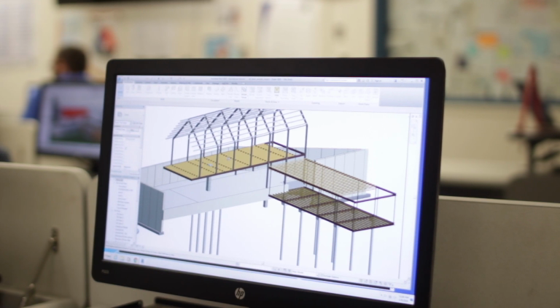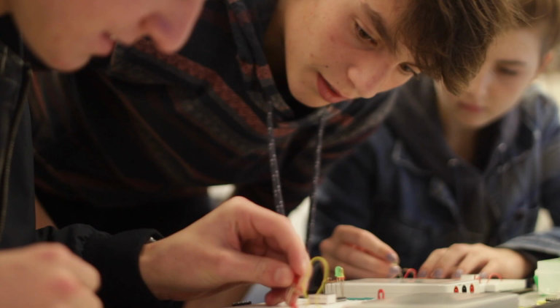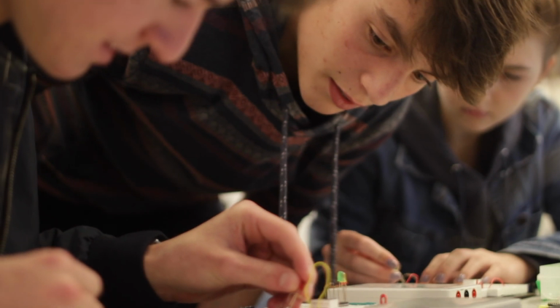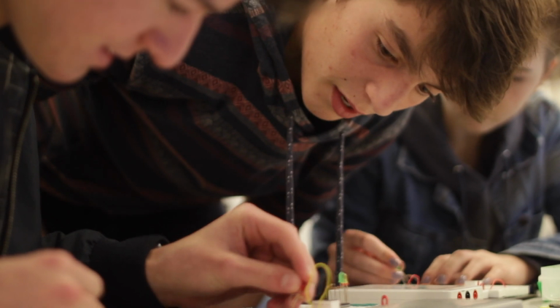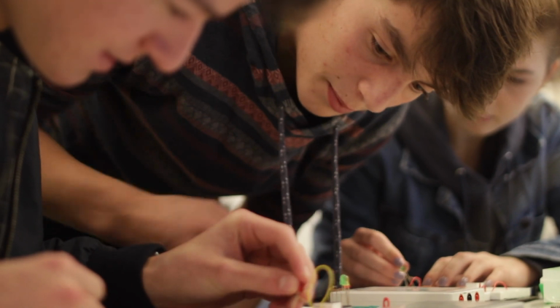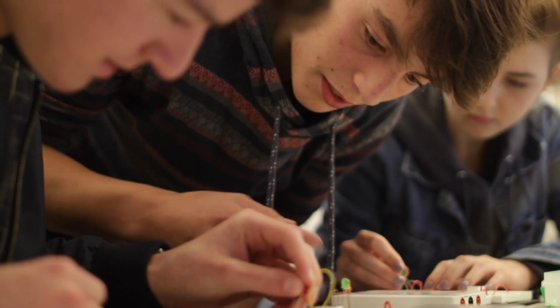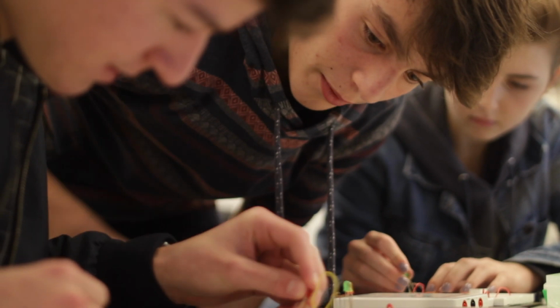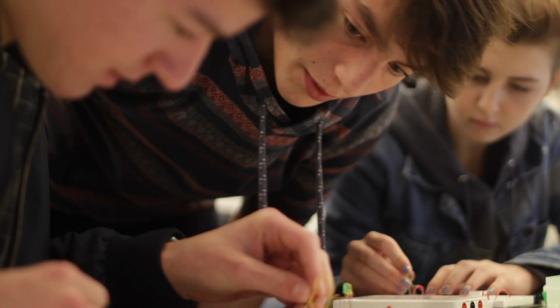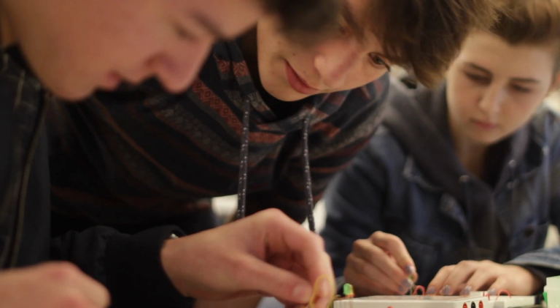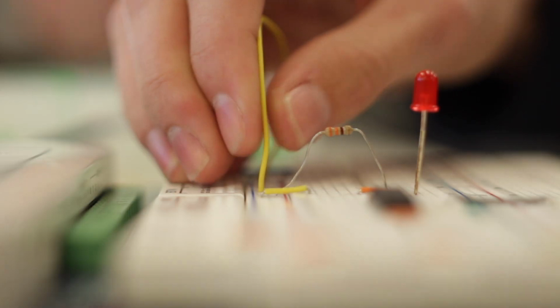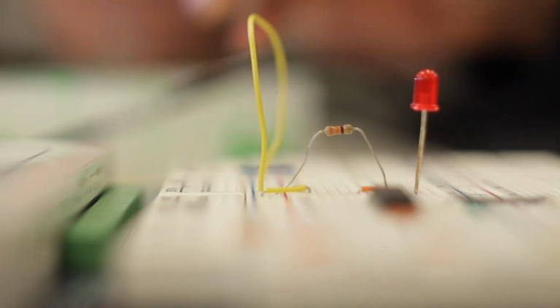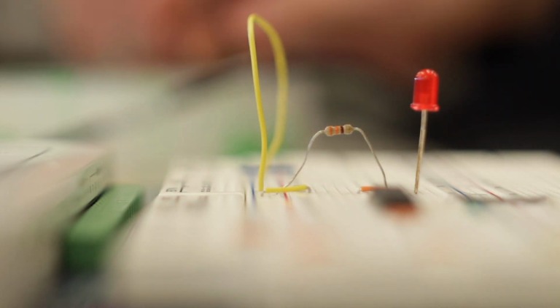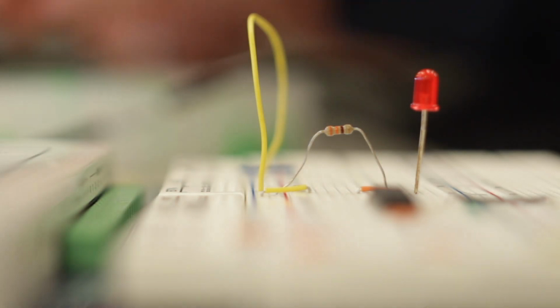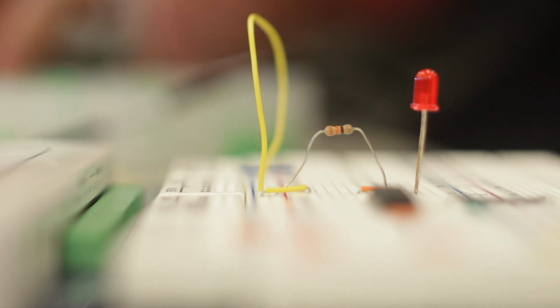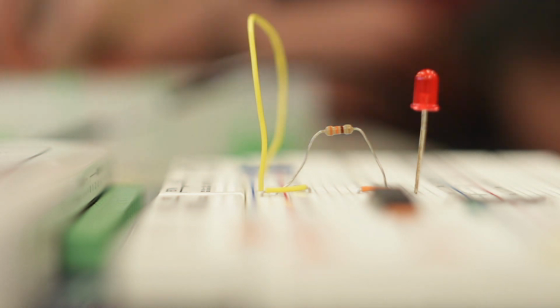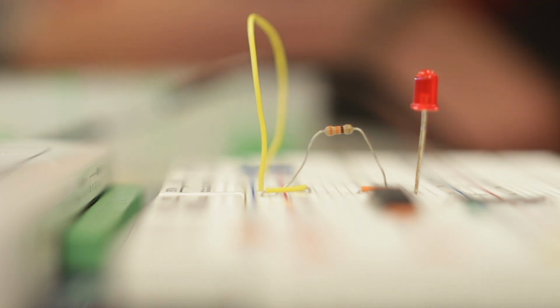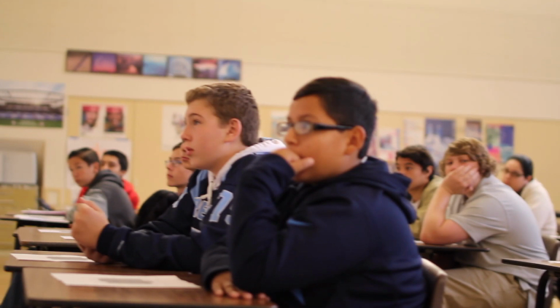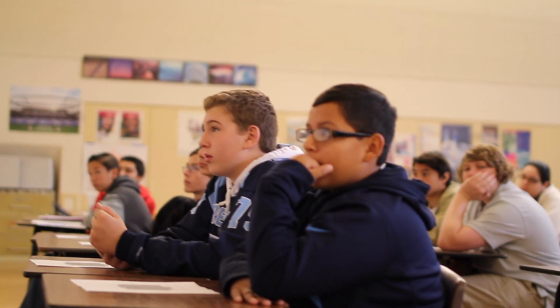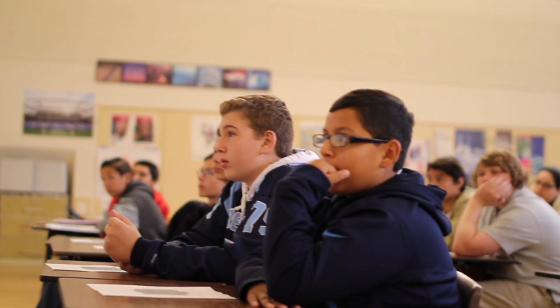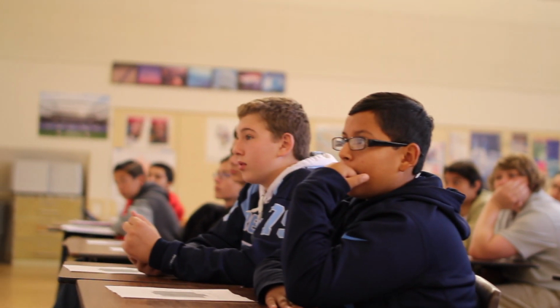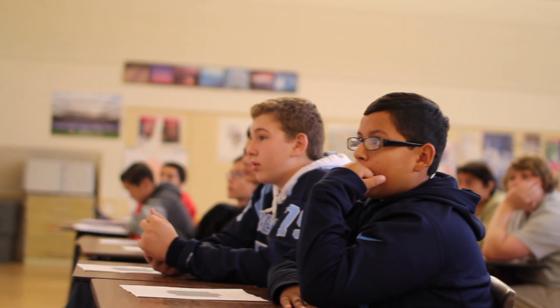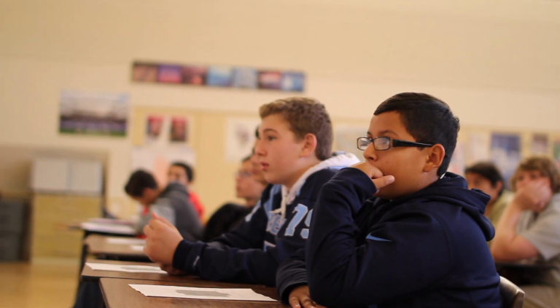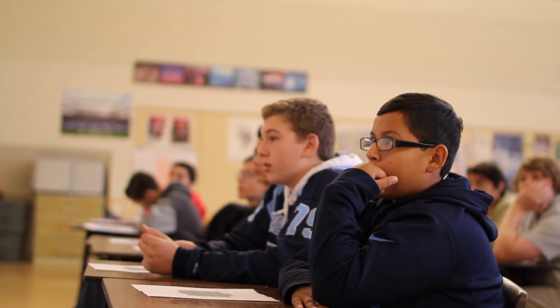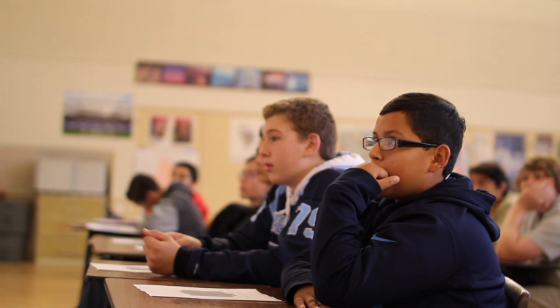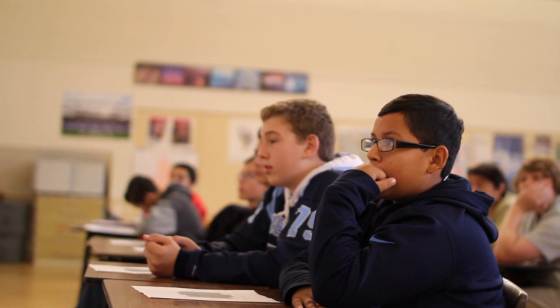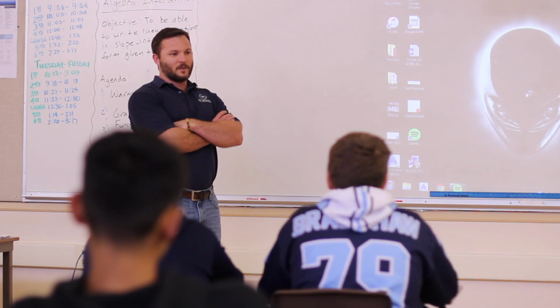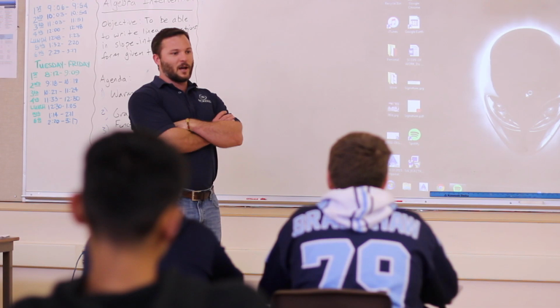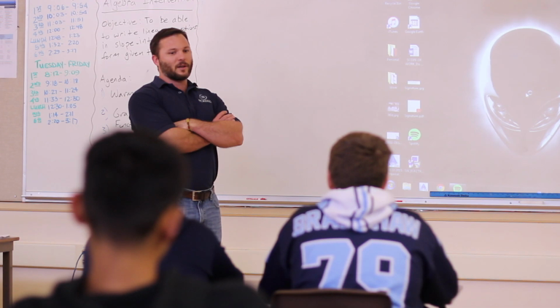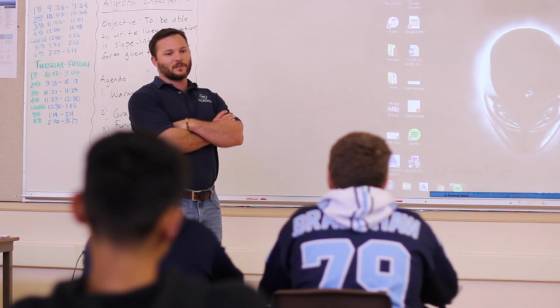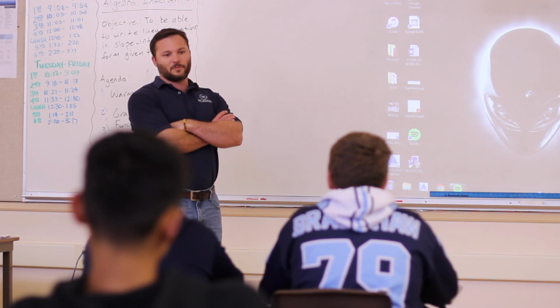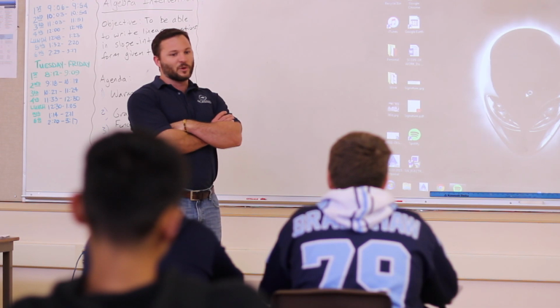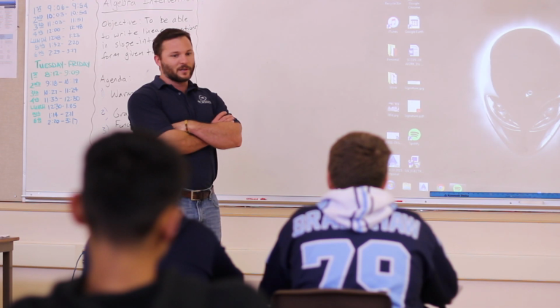My name is Kyle MacDonald. I'm a civil engineer. The types of projects that I work on include roads, highways, and buildings.